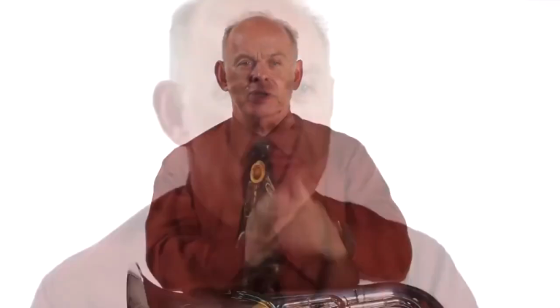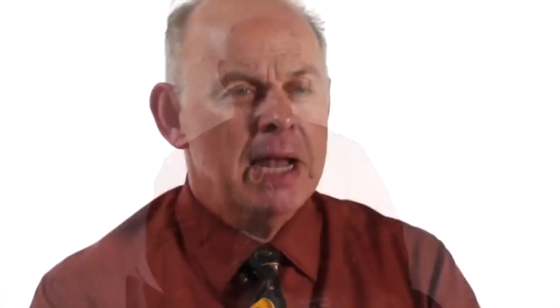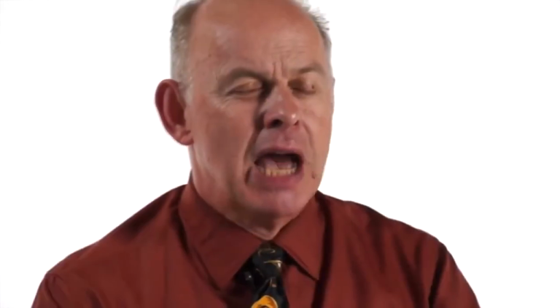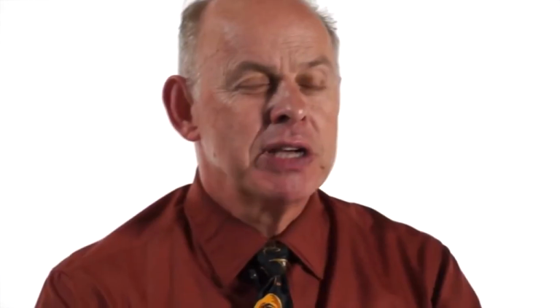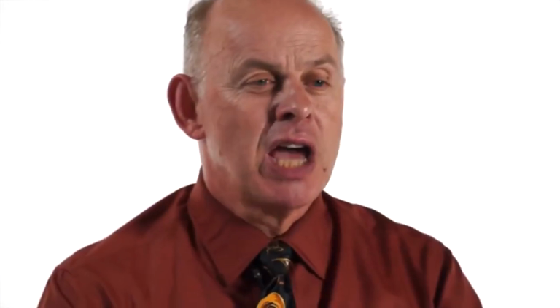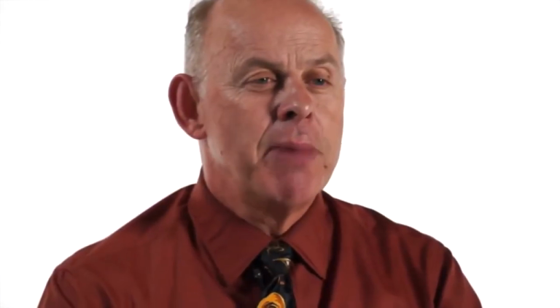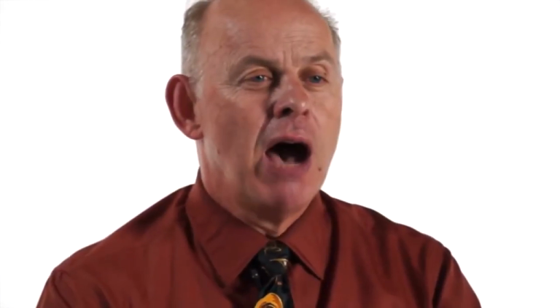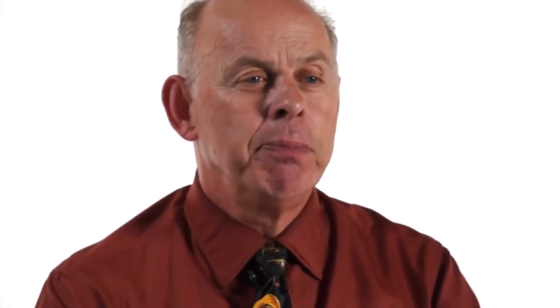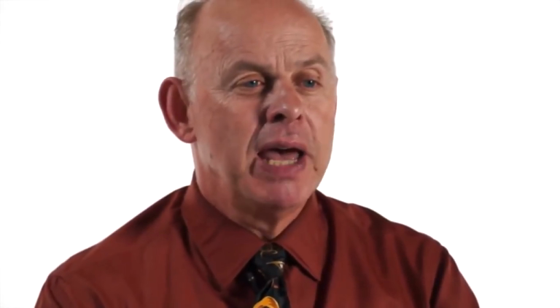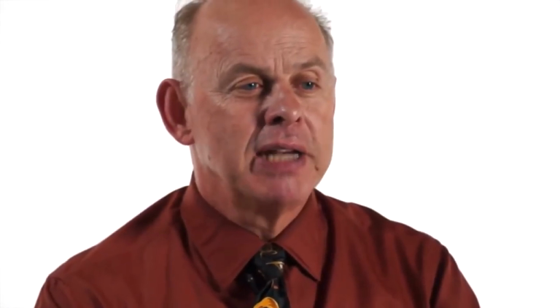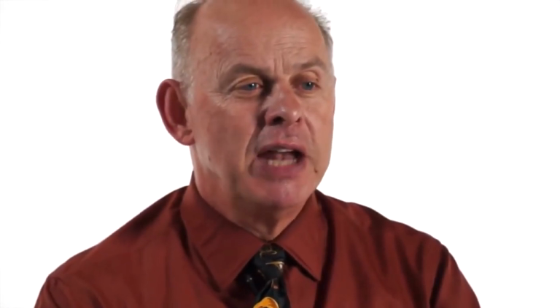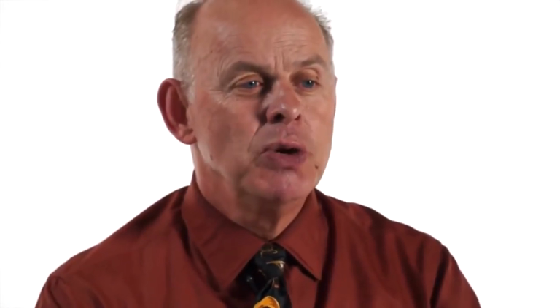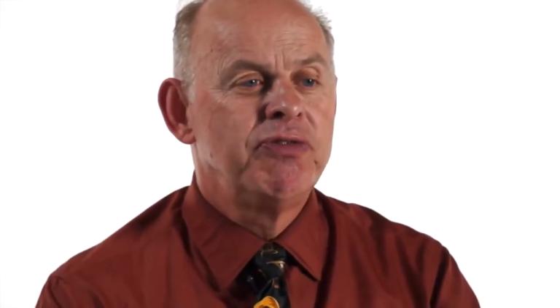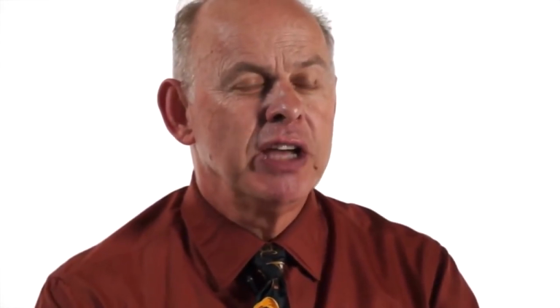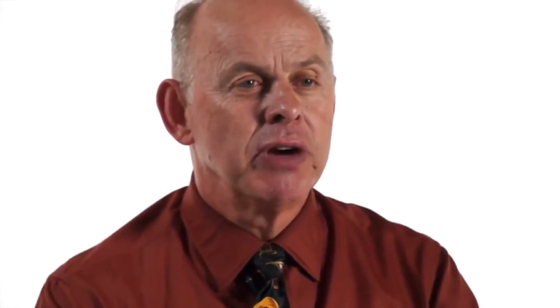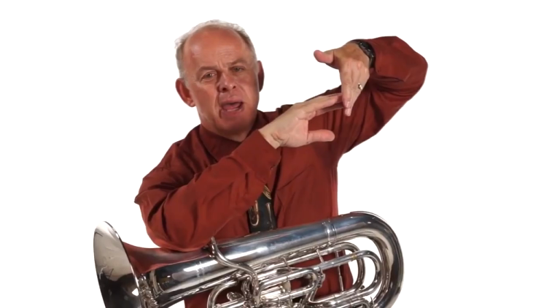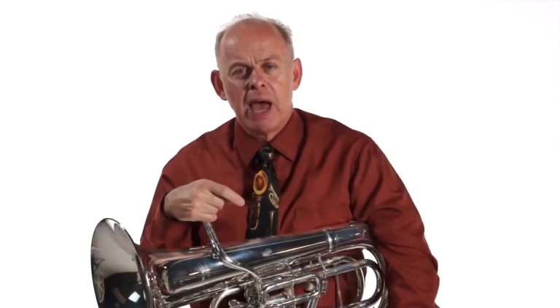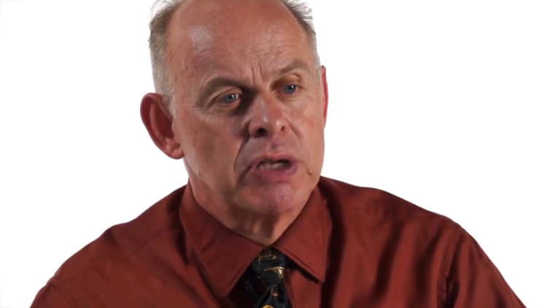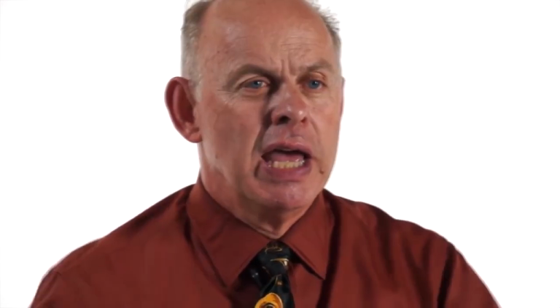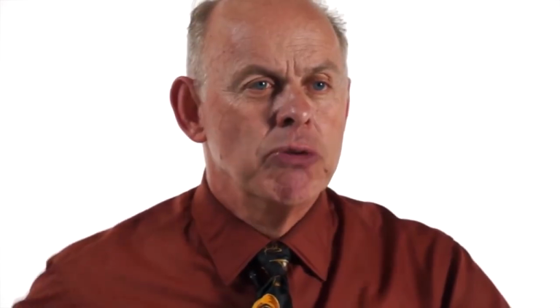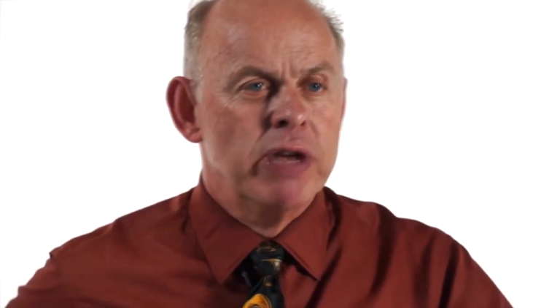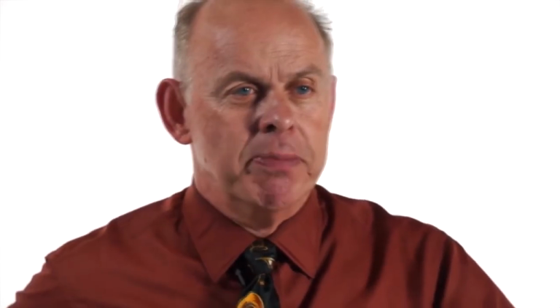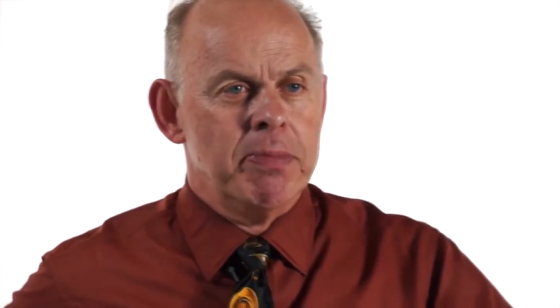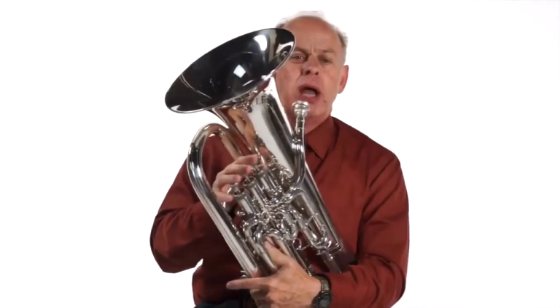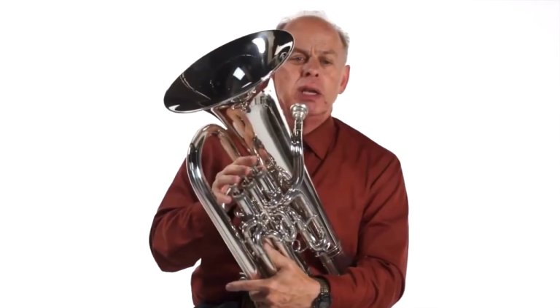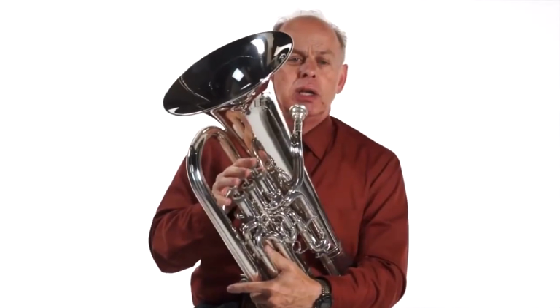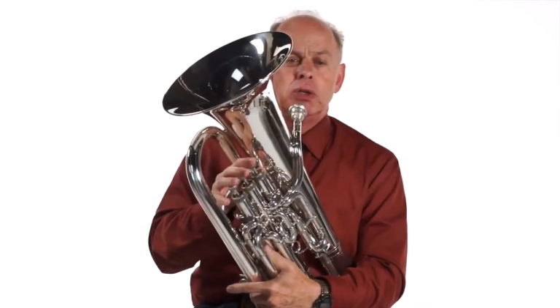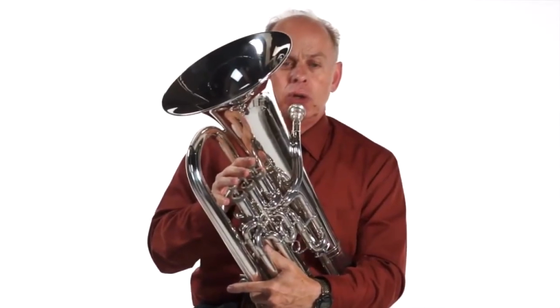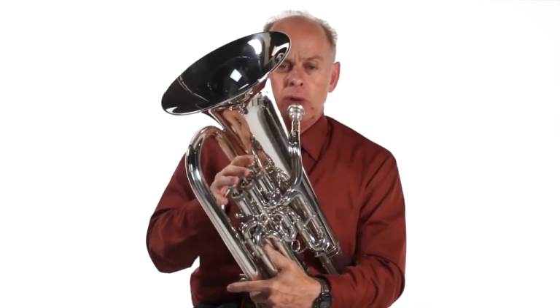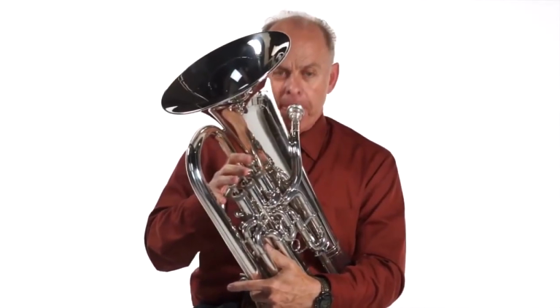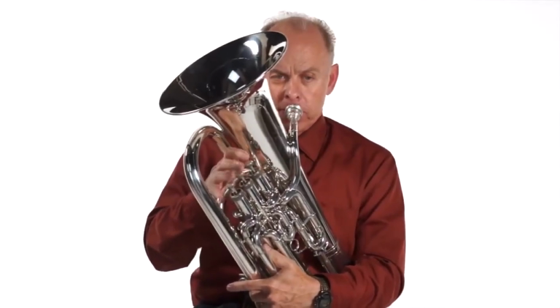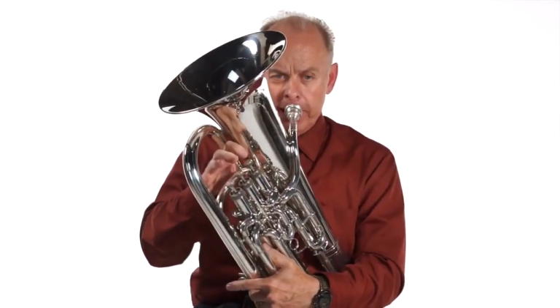Now this time I'll play it and you finger along in rhythm — one, two, three.